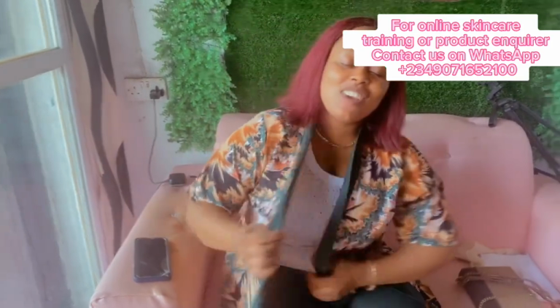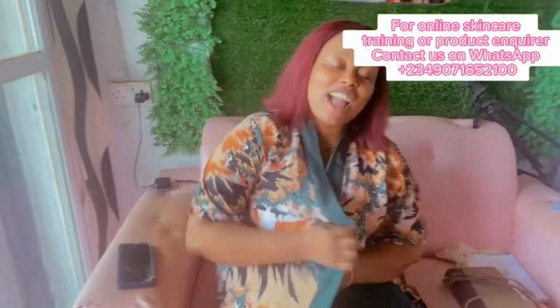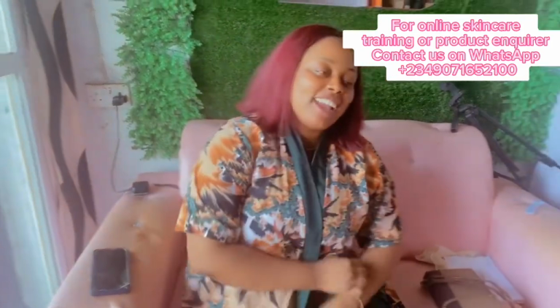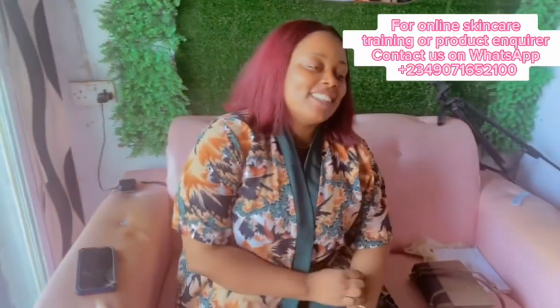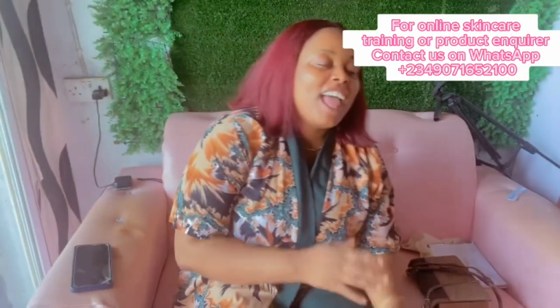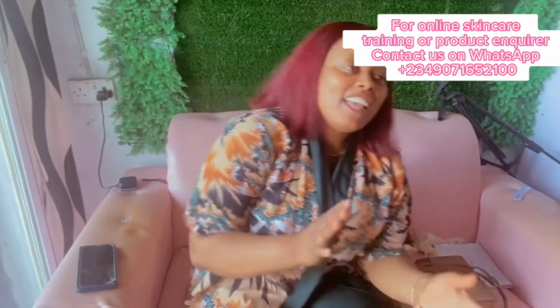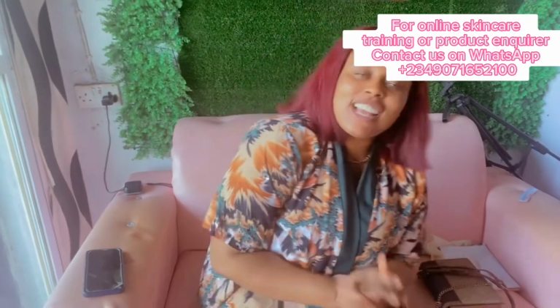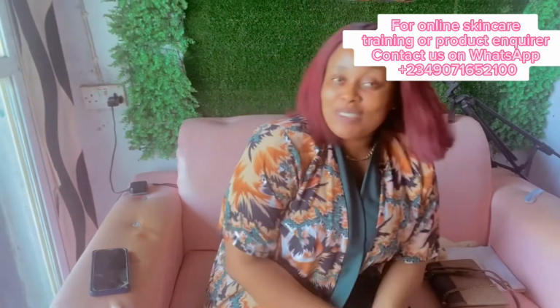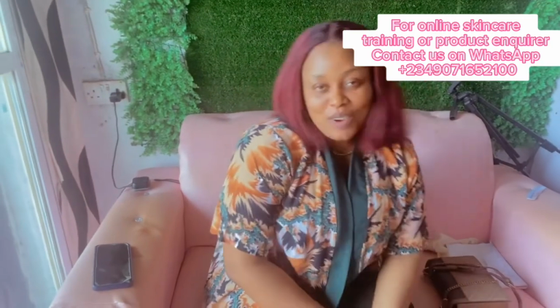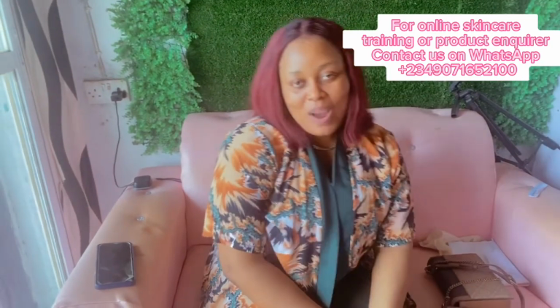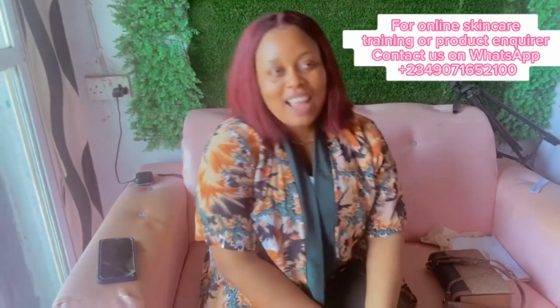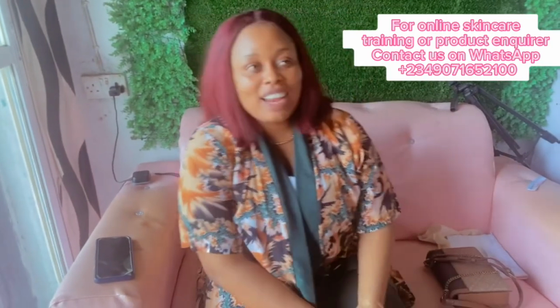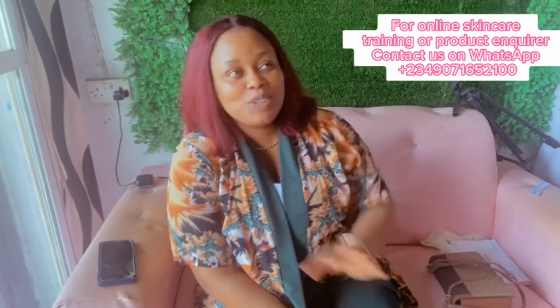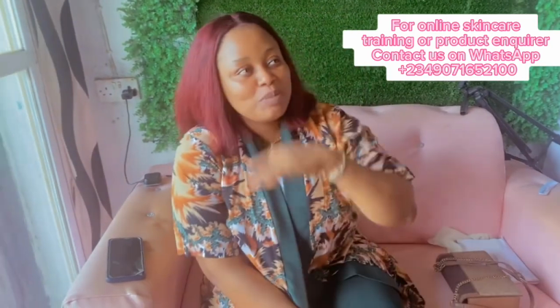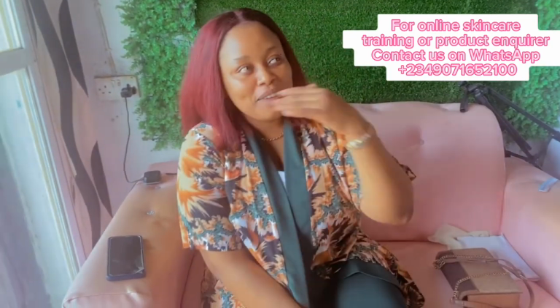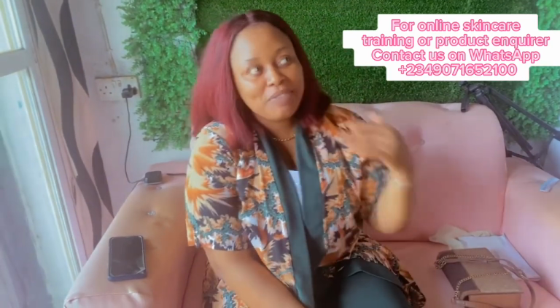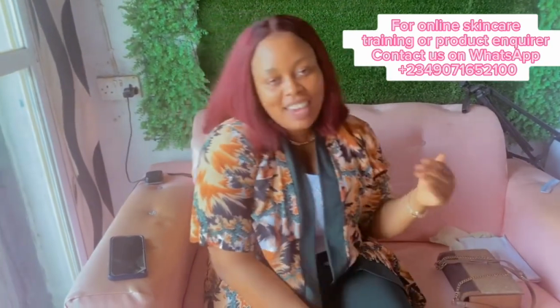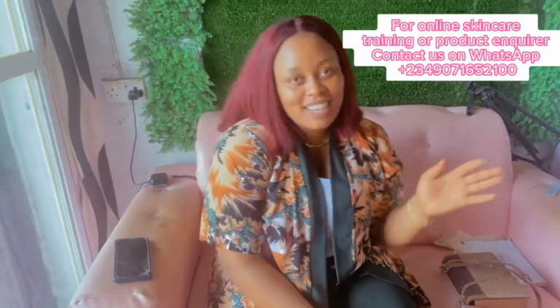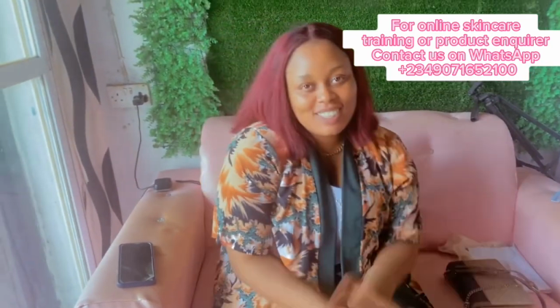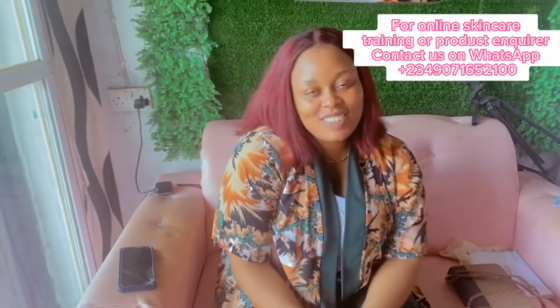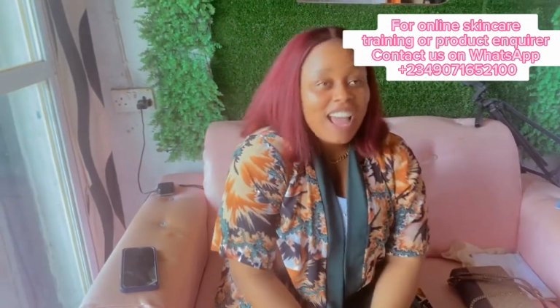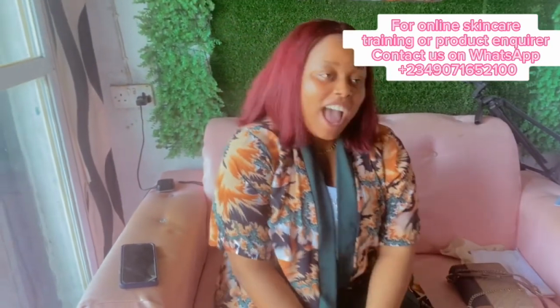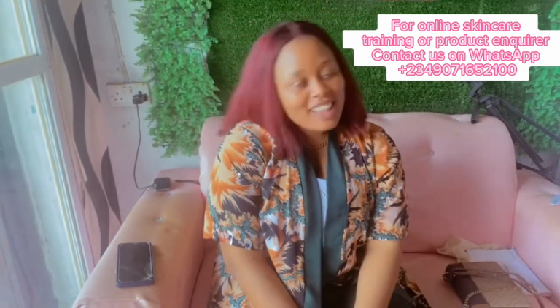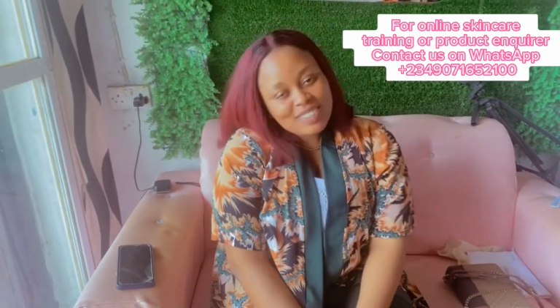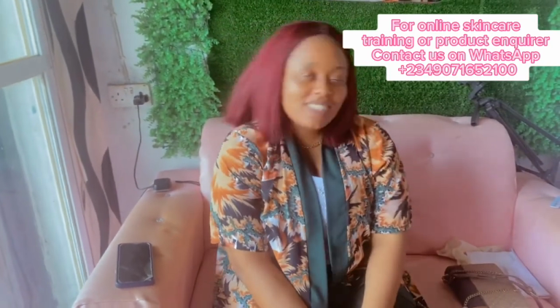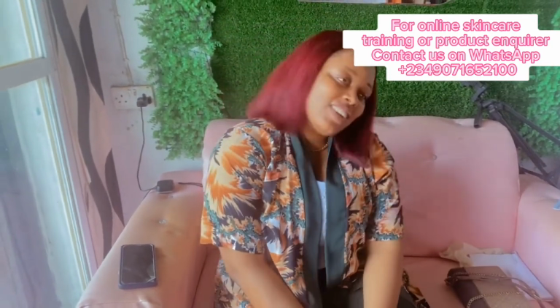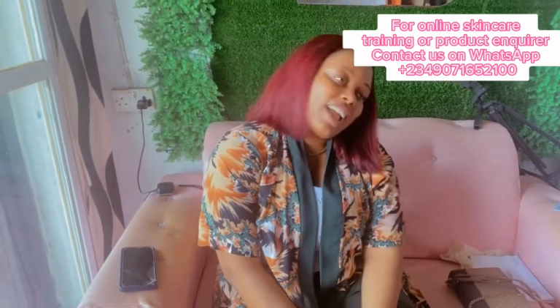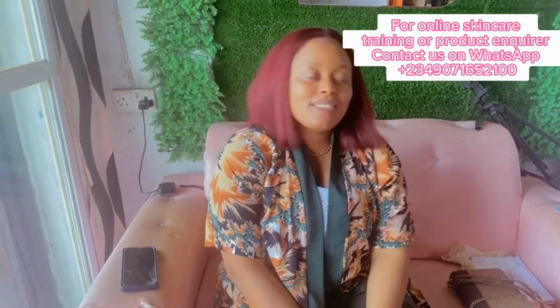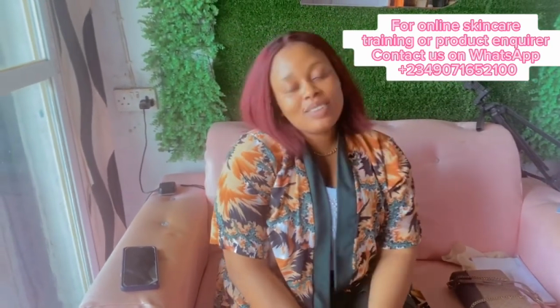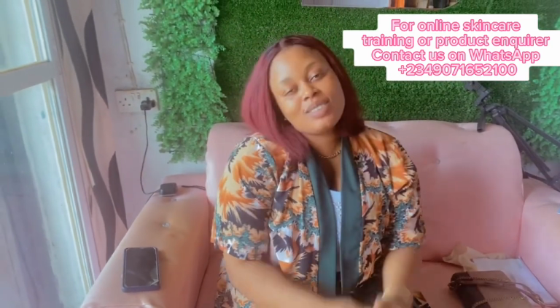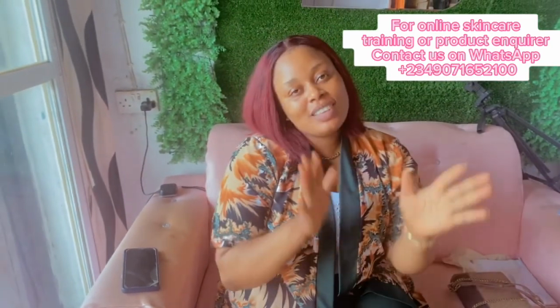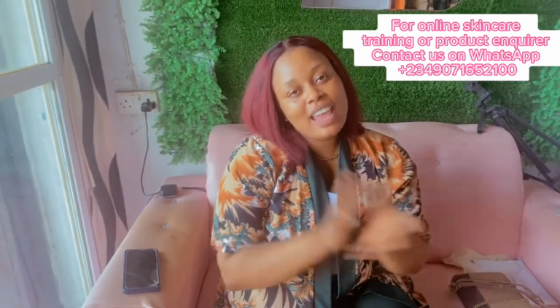So guys, it has been a while since I've shown my face, so I just want to show you guys.